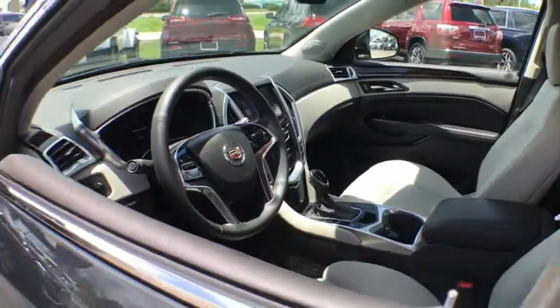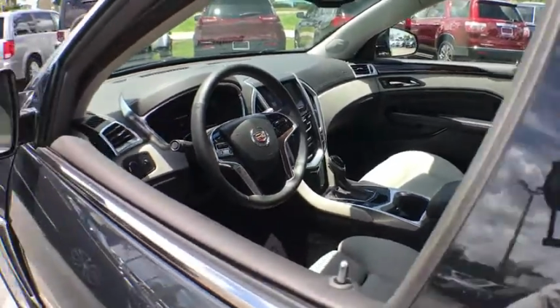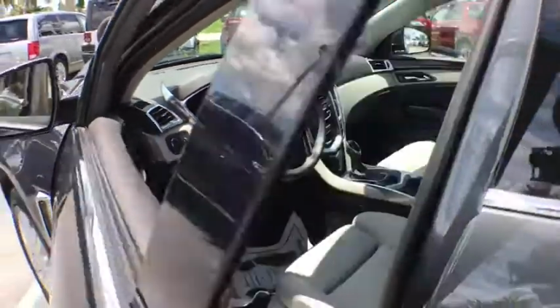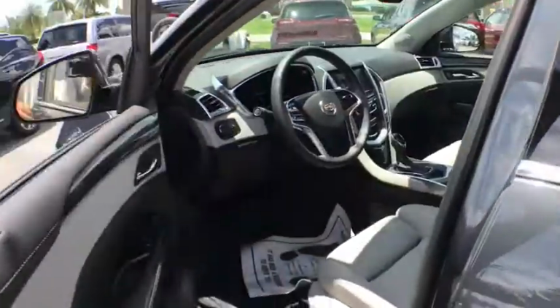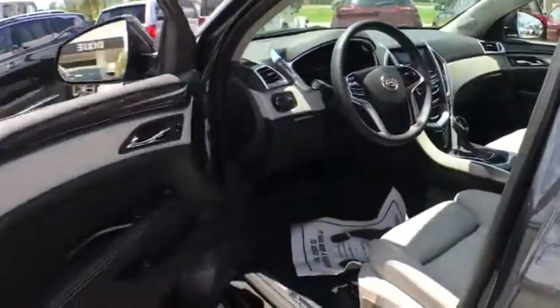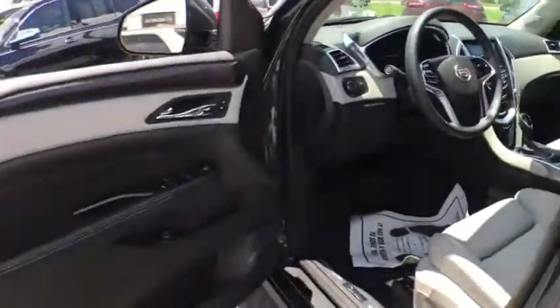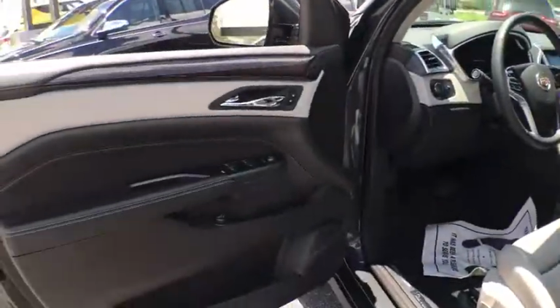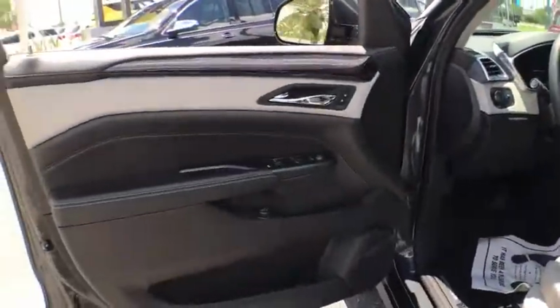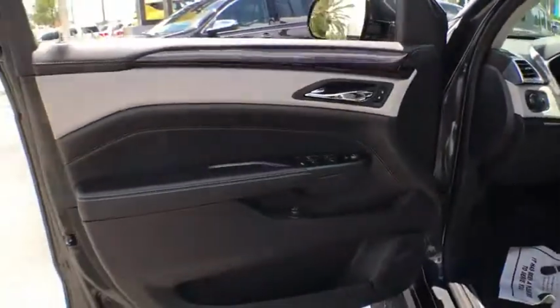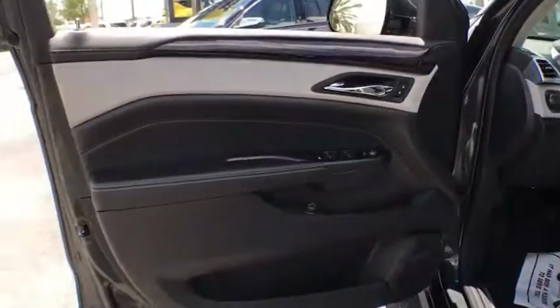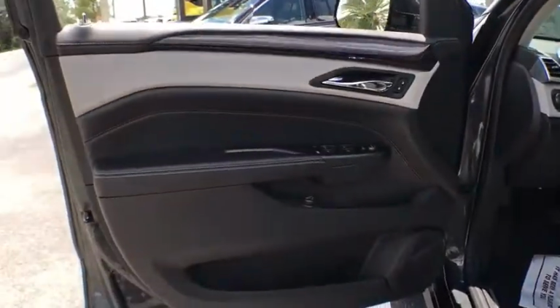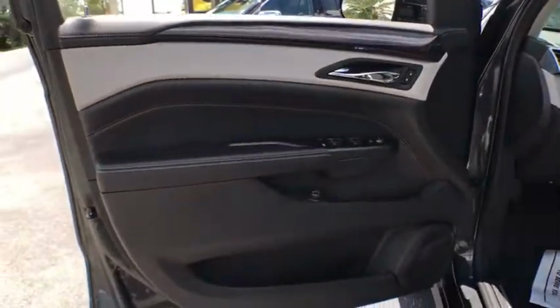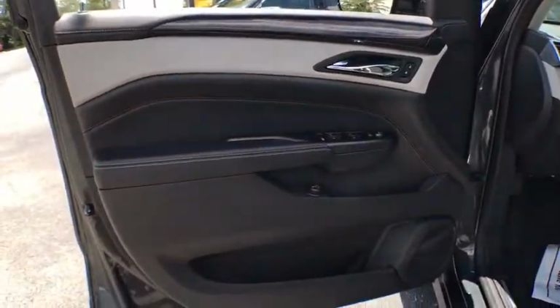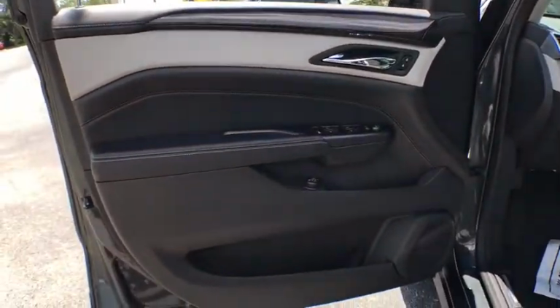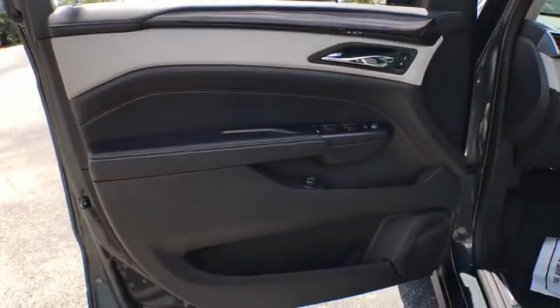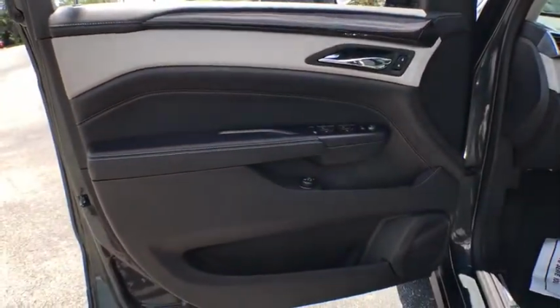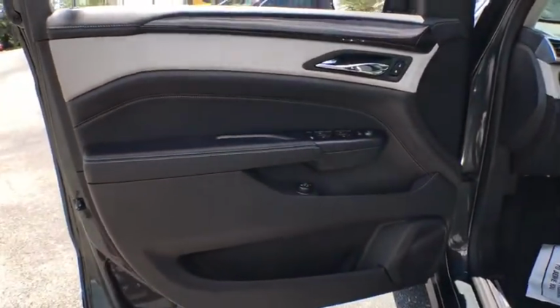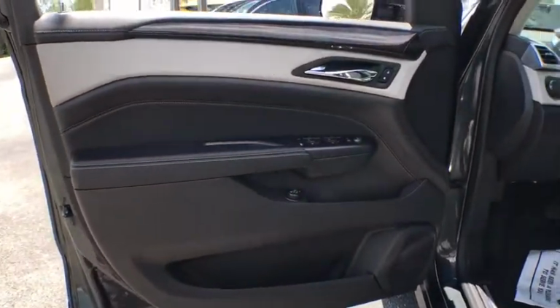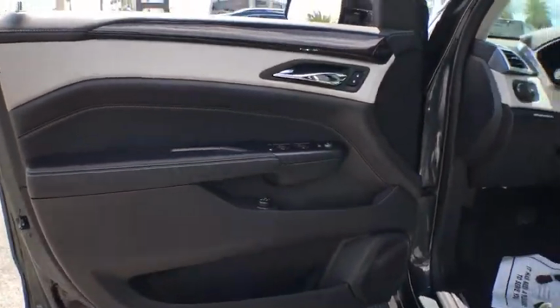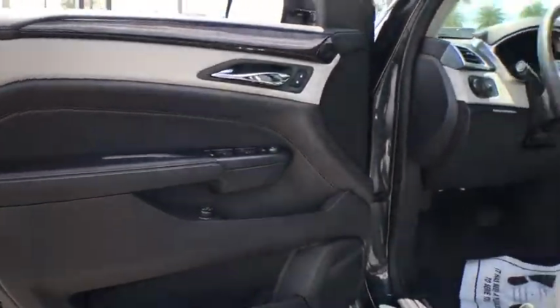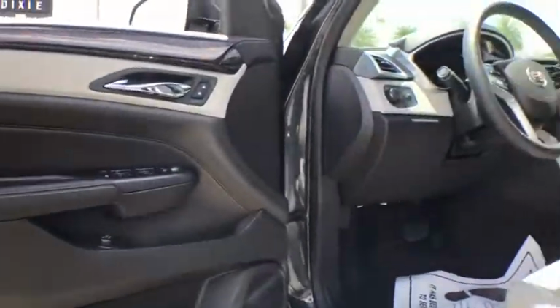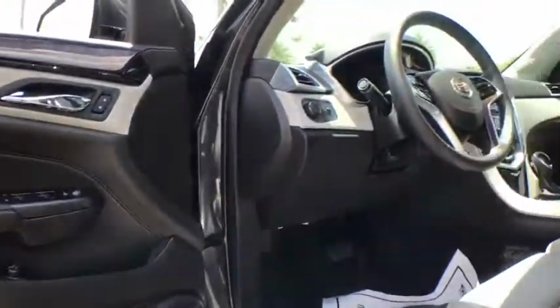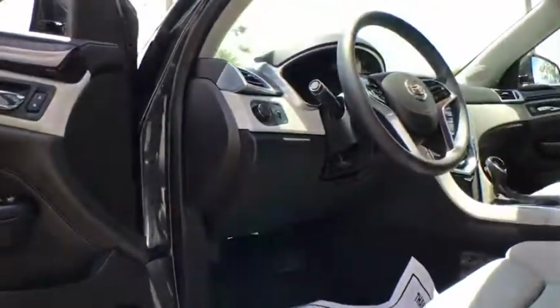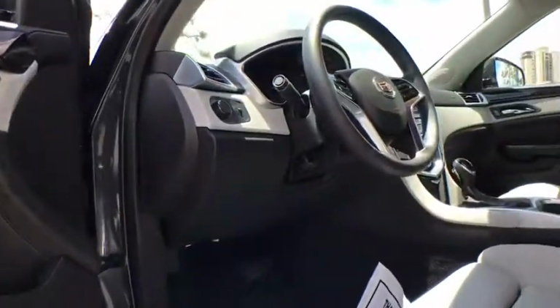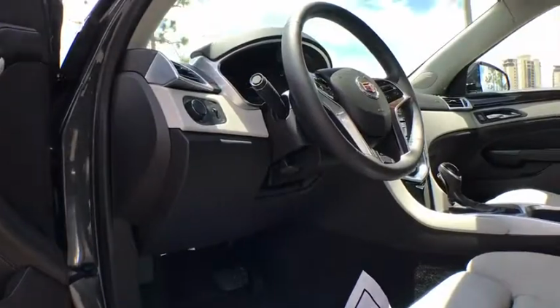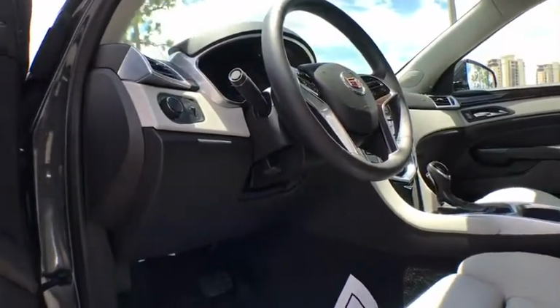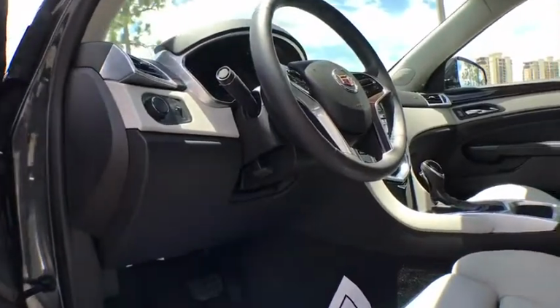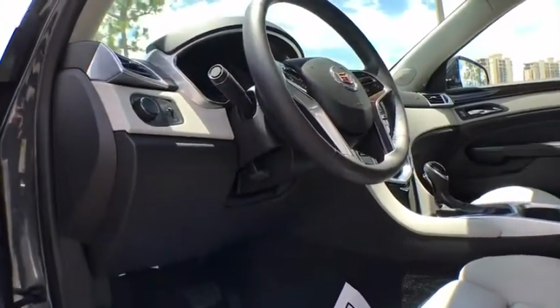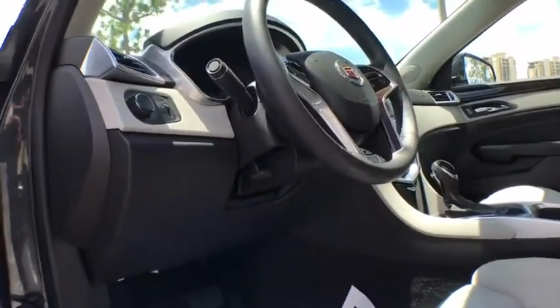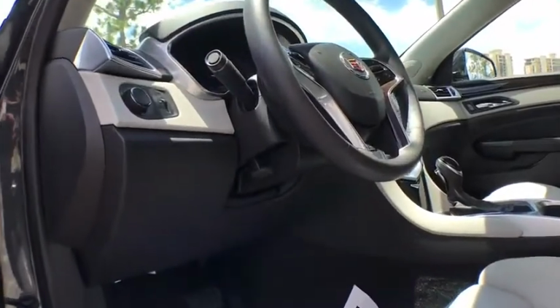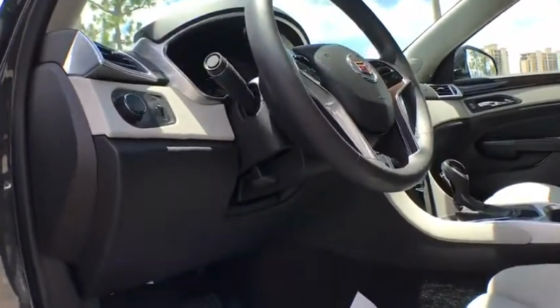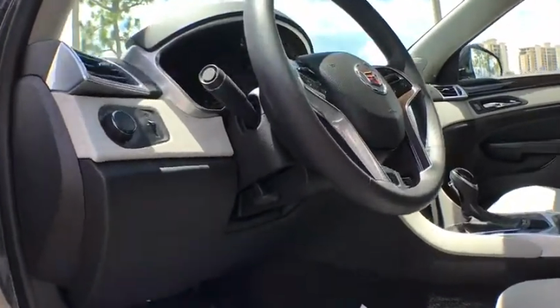This vehicle has less than 30,000 miles. Here are some of this vehicle's great options: navigation system,